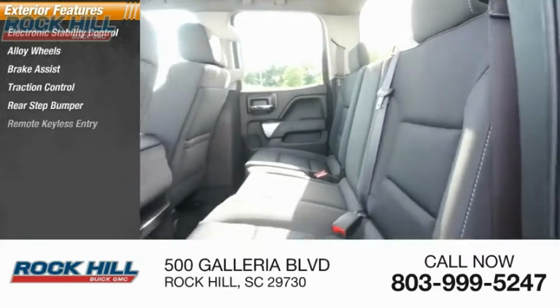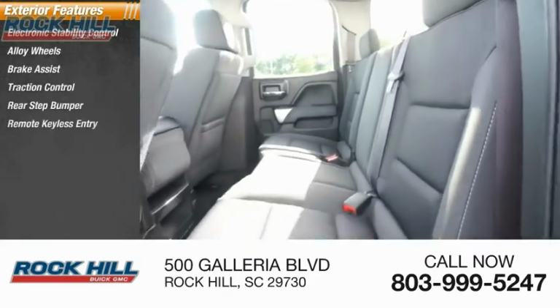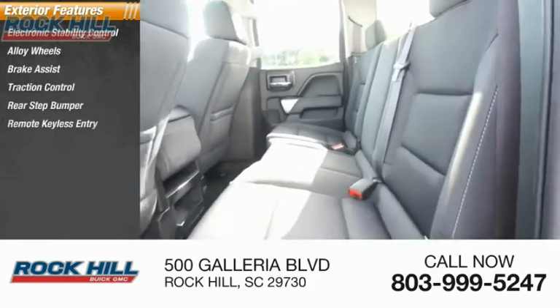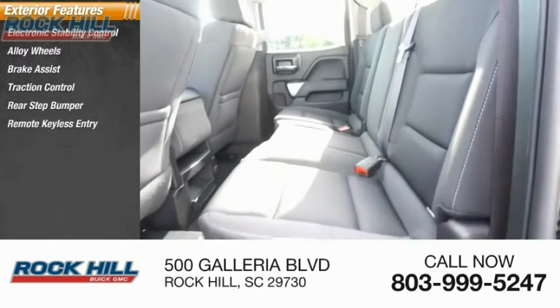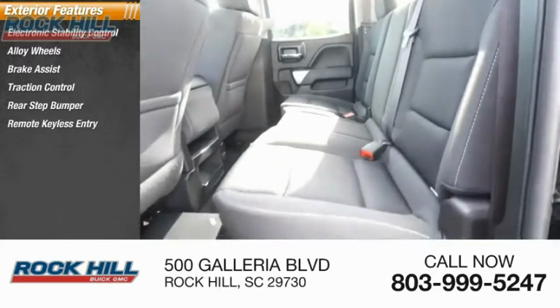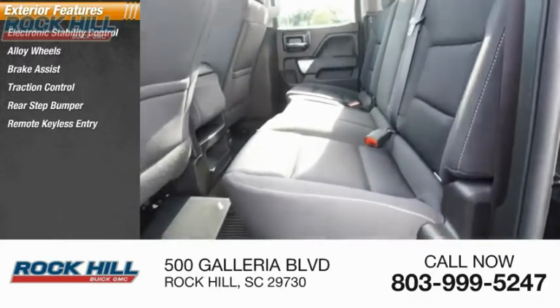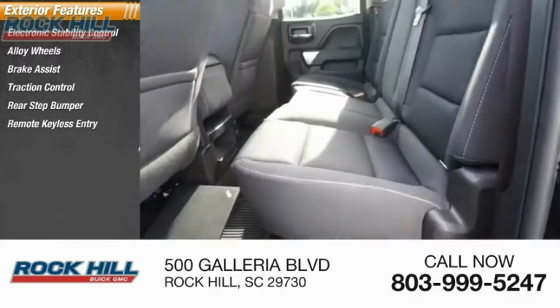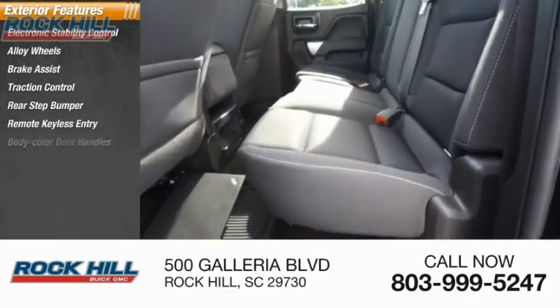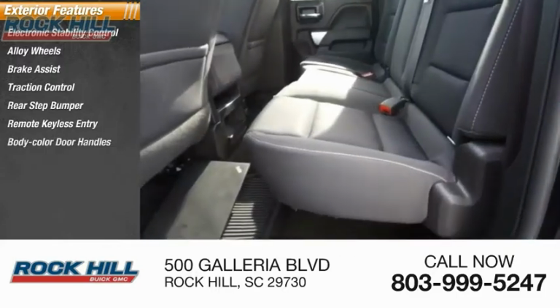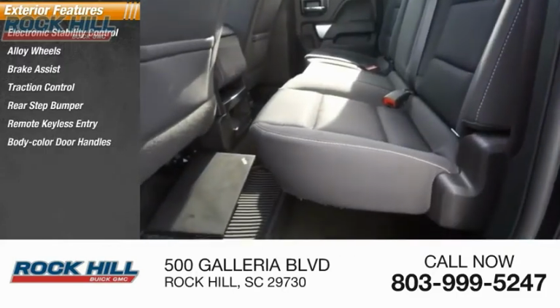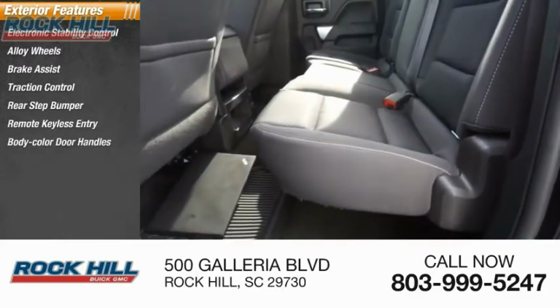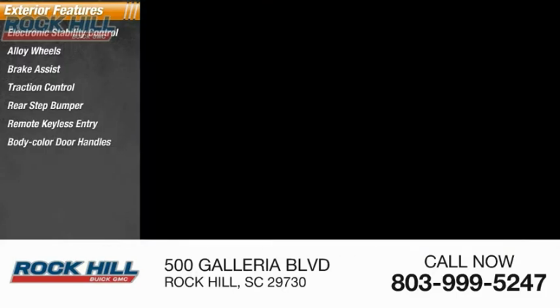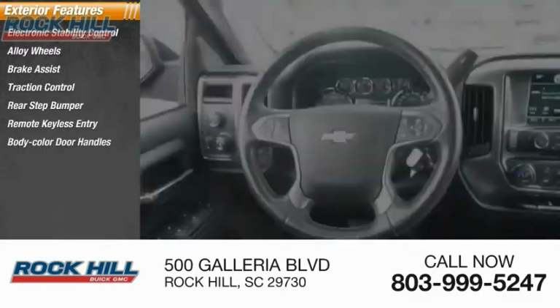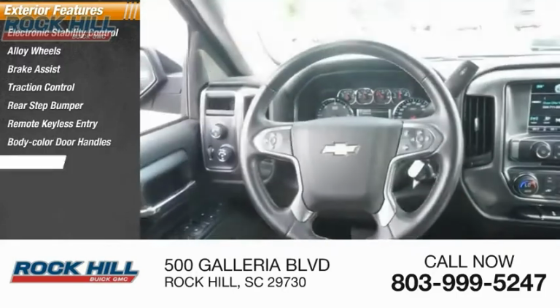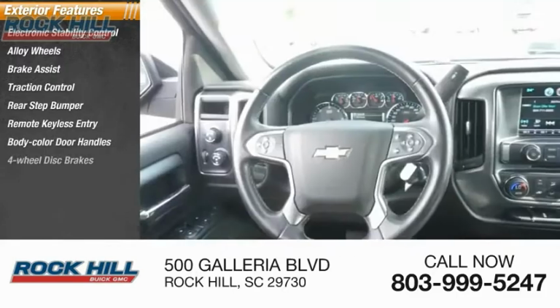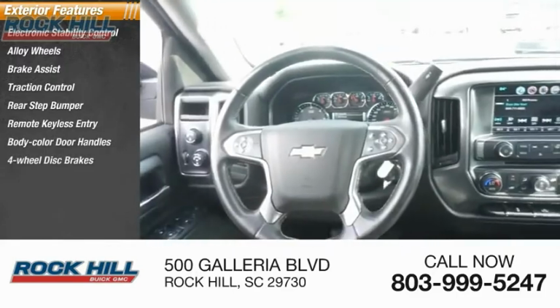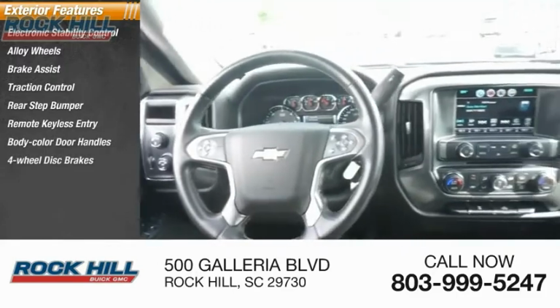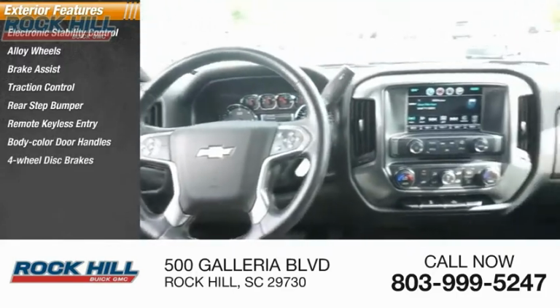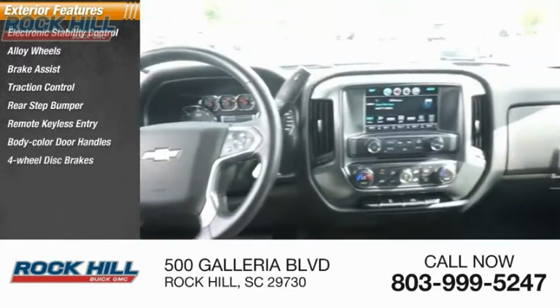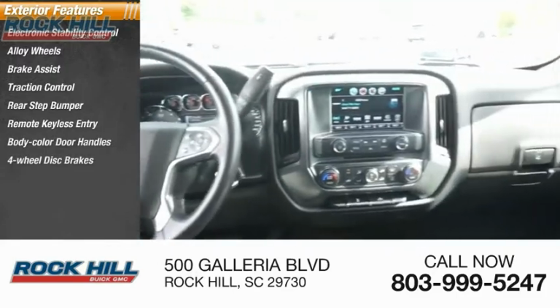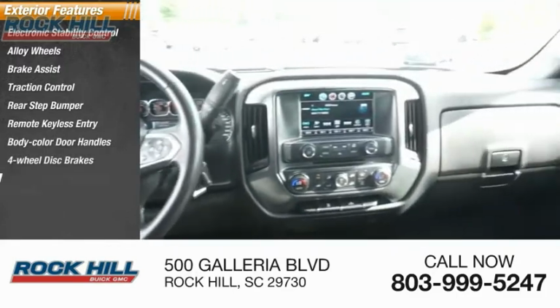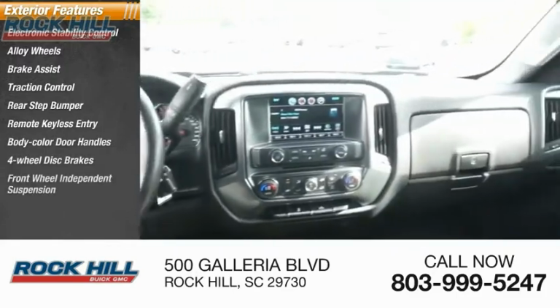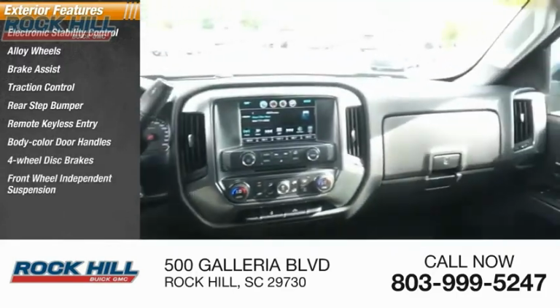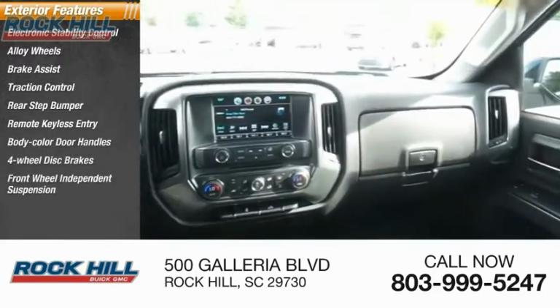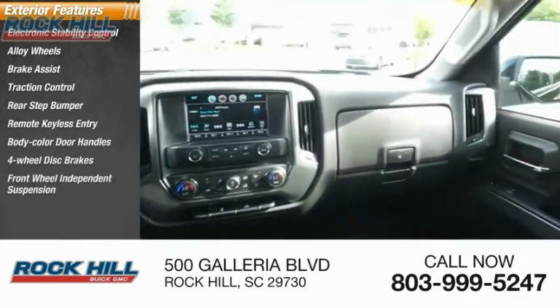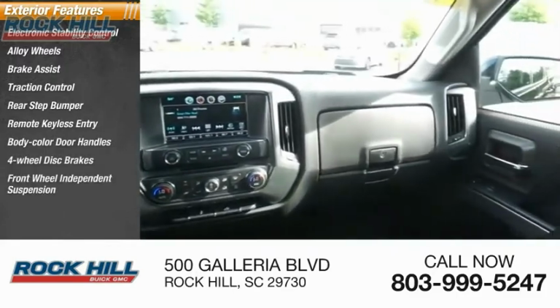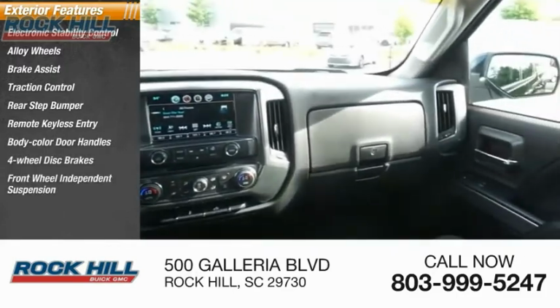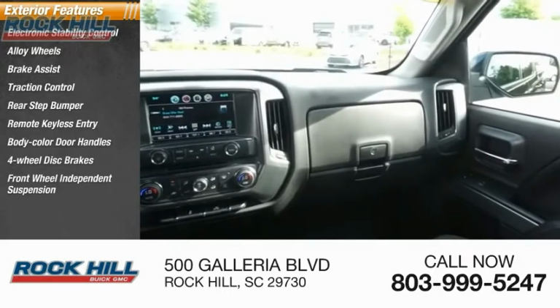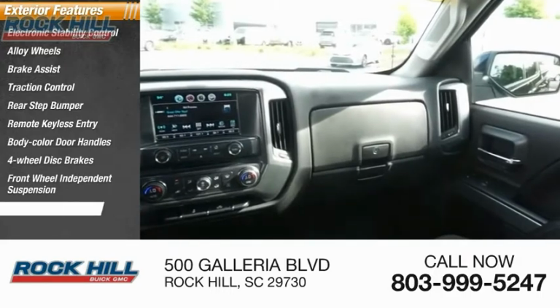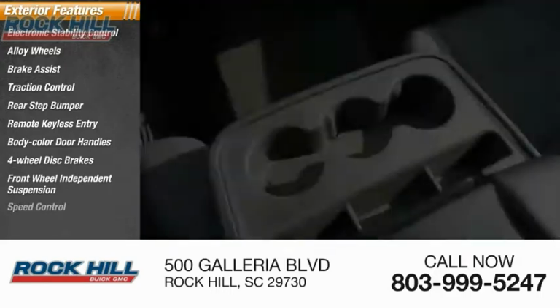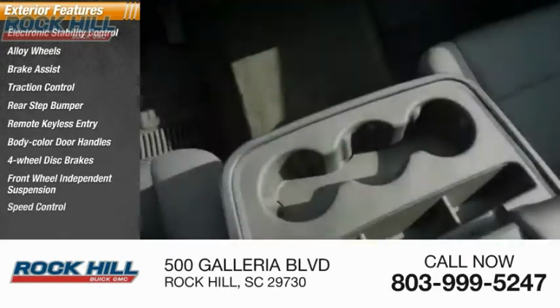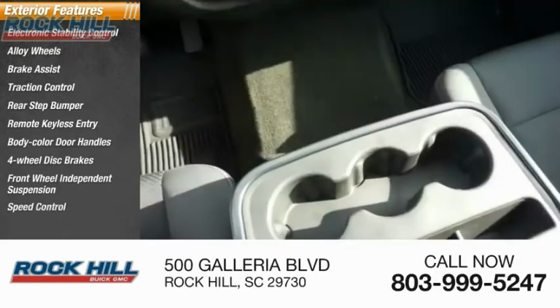Additional features include remote keyless entry, body color door handles, 4-wheel disc brakes, front wheel independent suspension, and speed control.